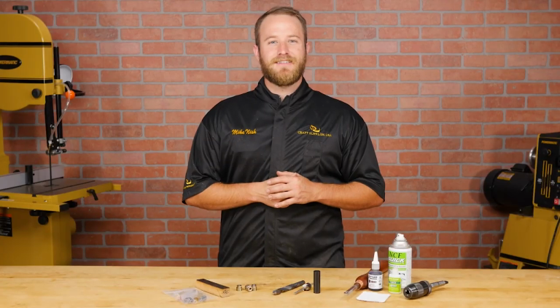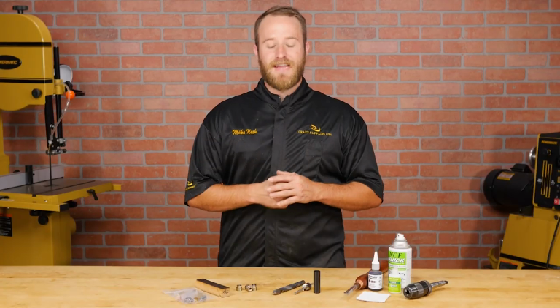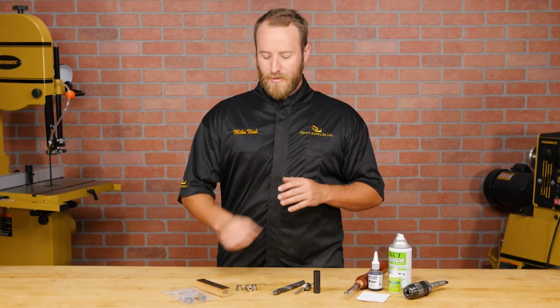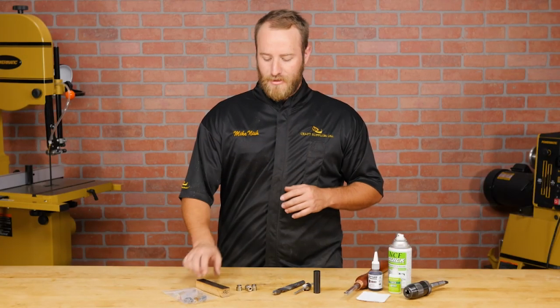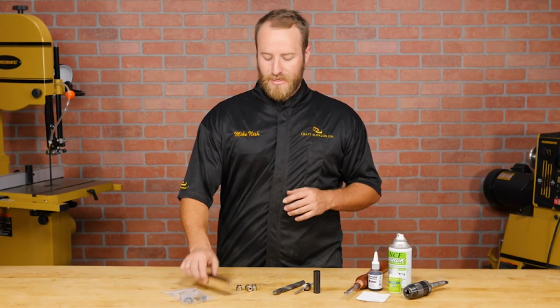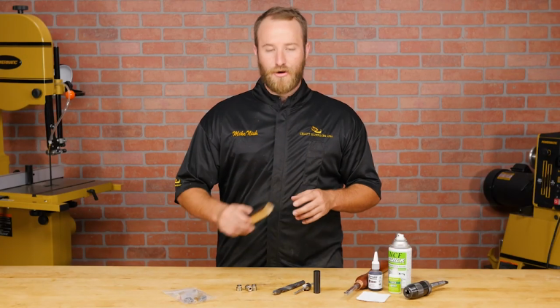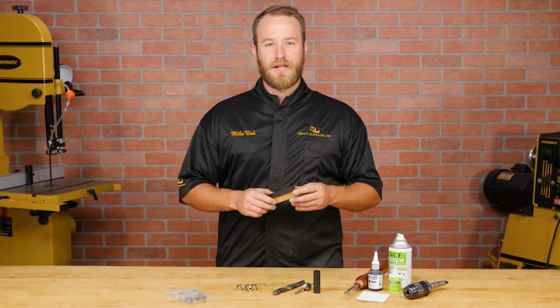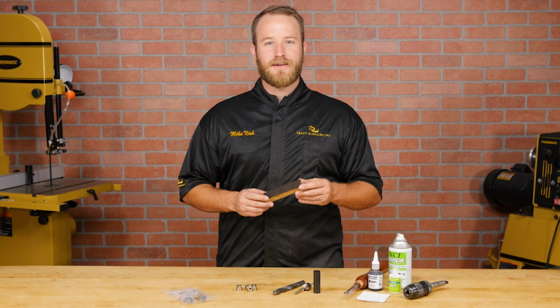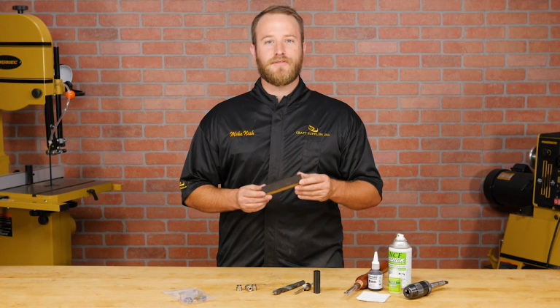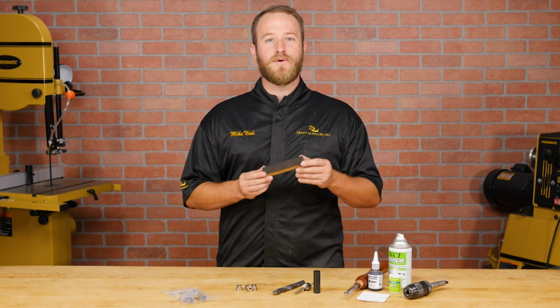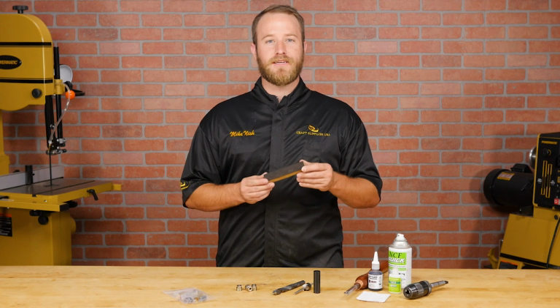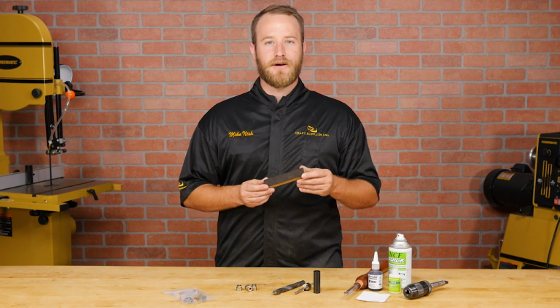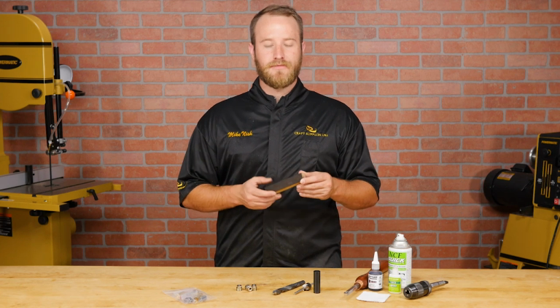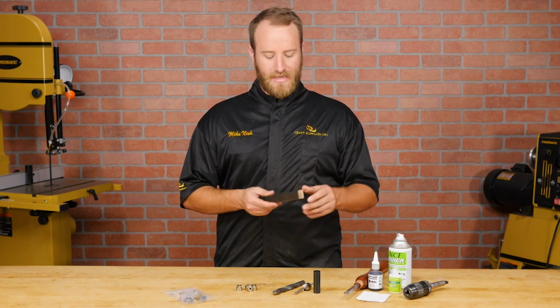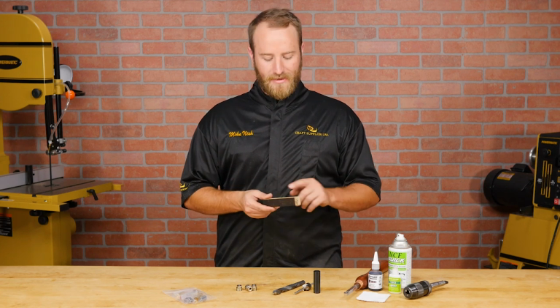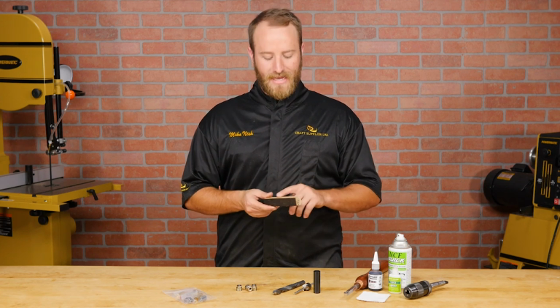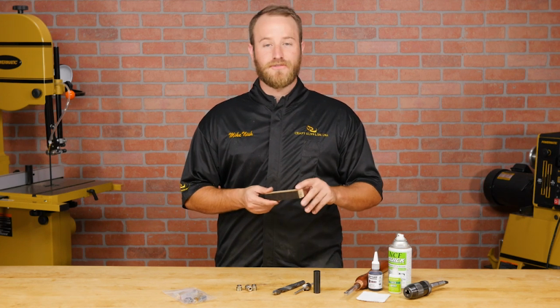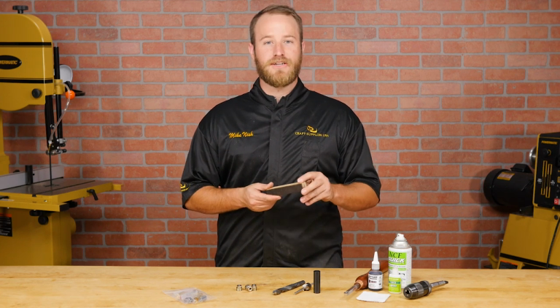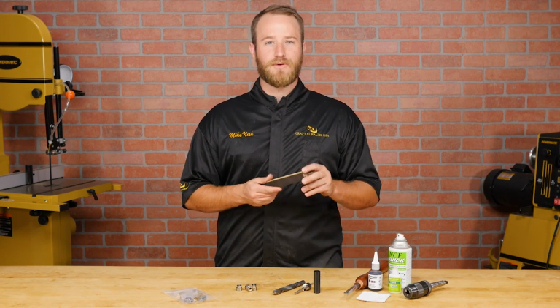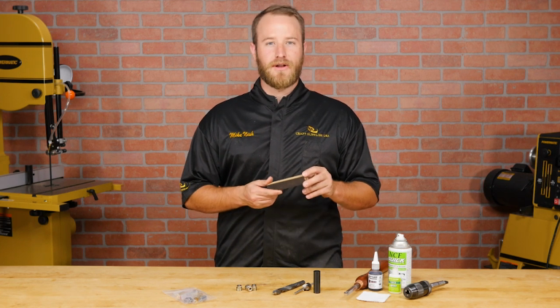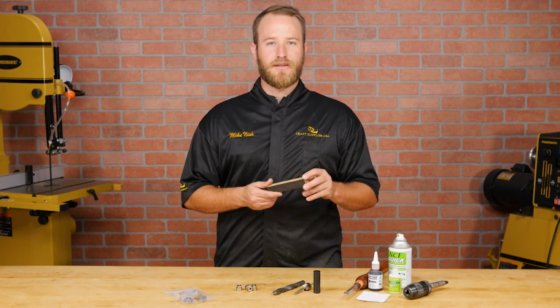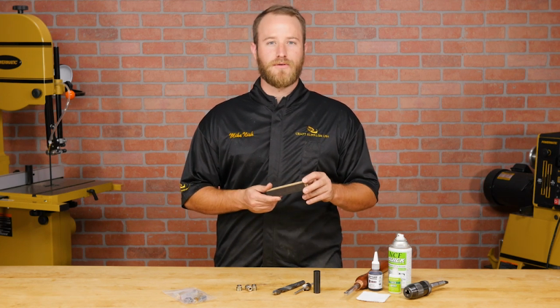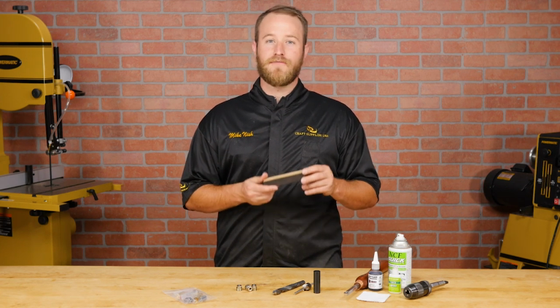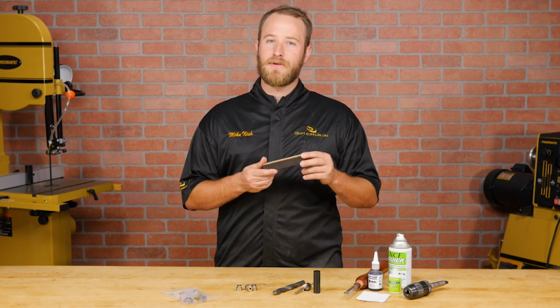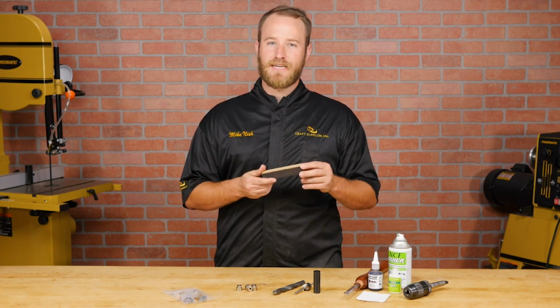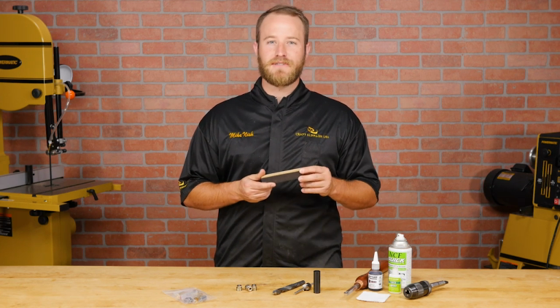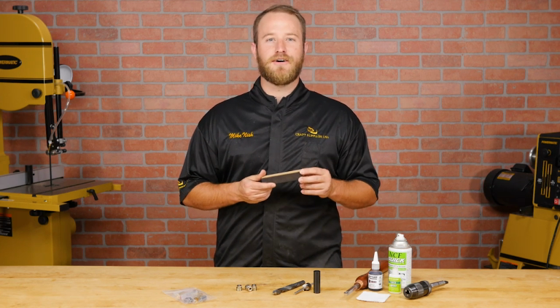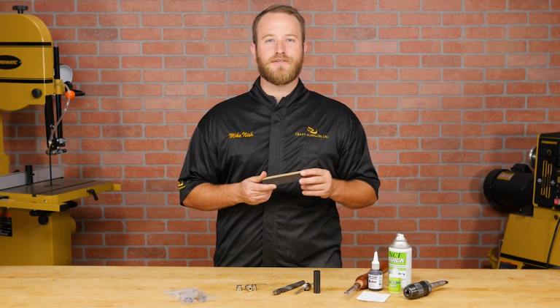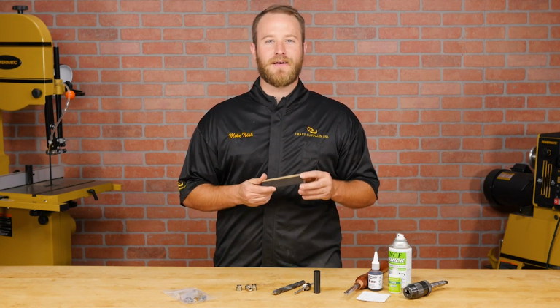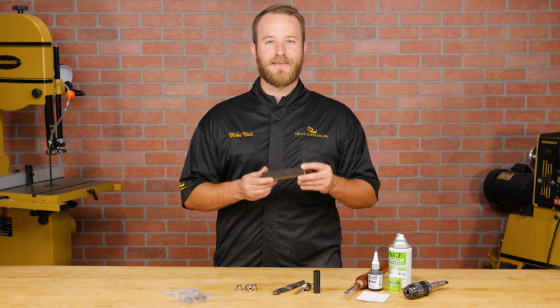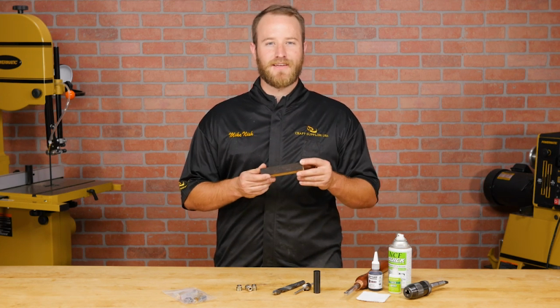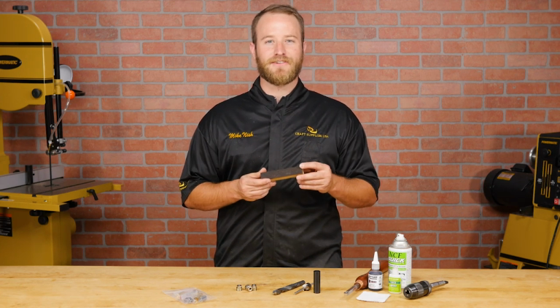Today I'll be using an oak blank cut from a whiskey barrel and the natural finish we'll put on there will develop a nice patina over time and give it character.